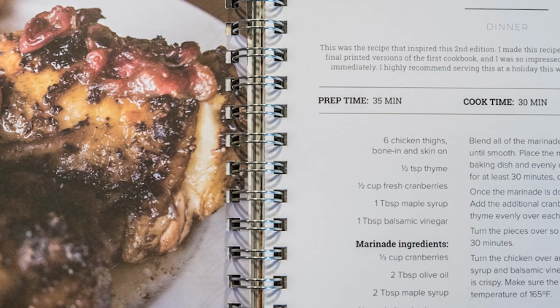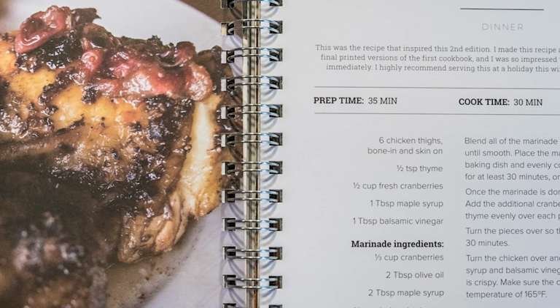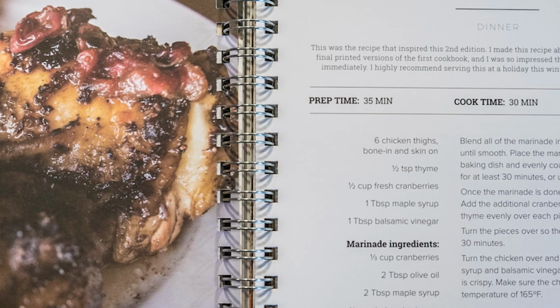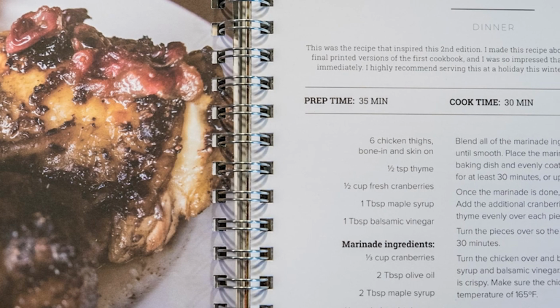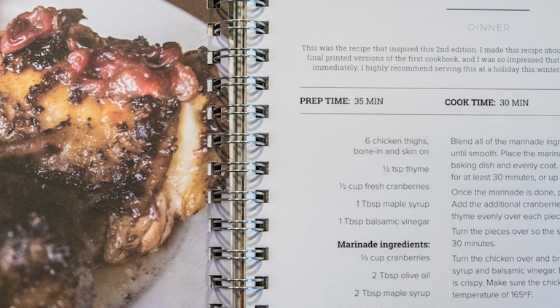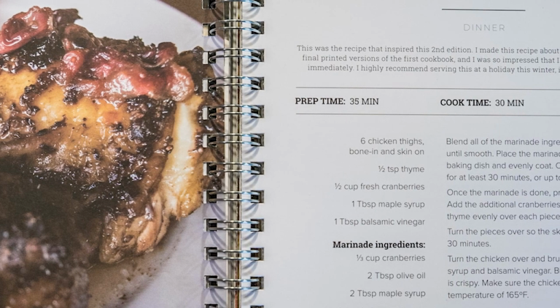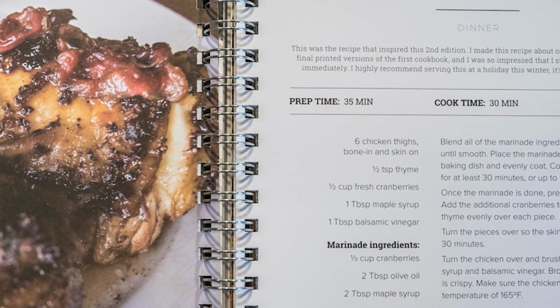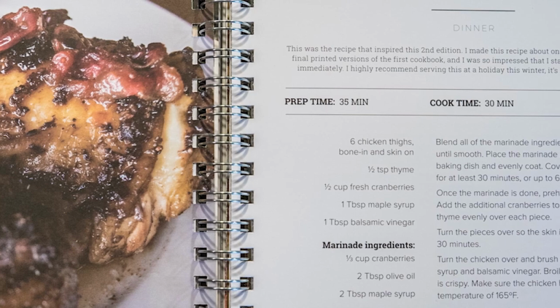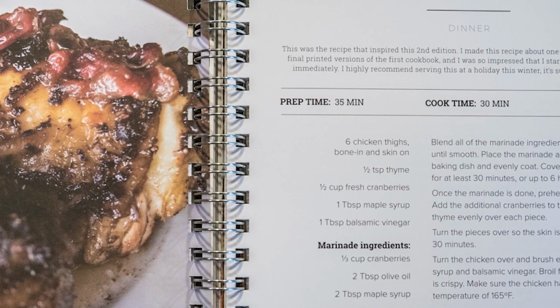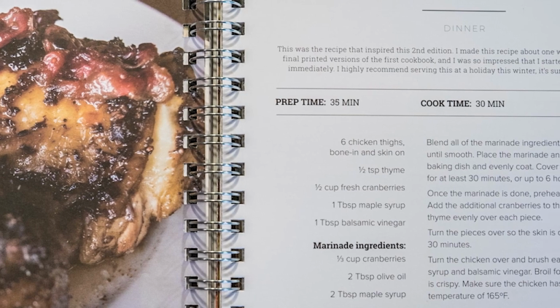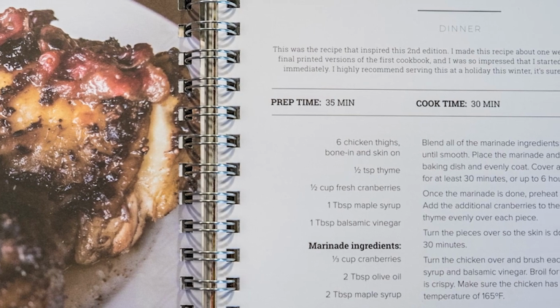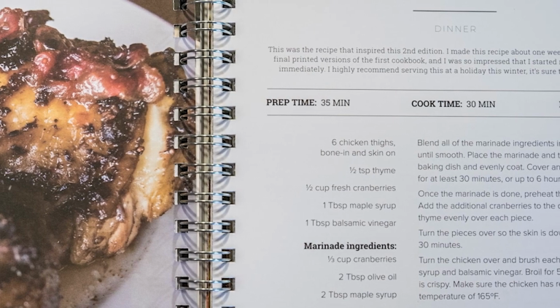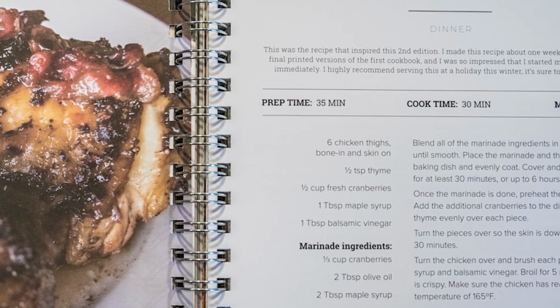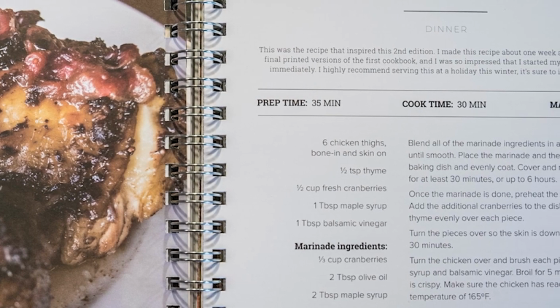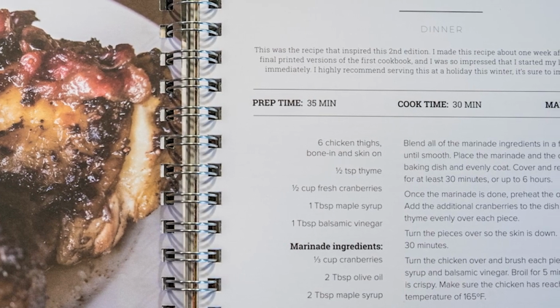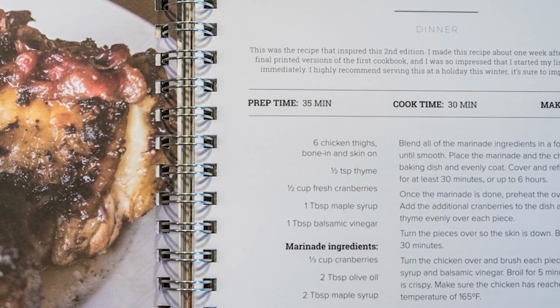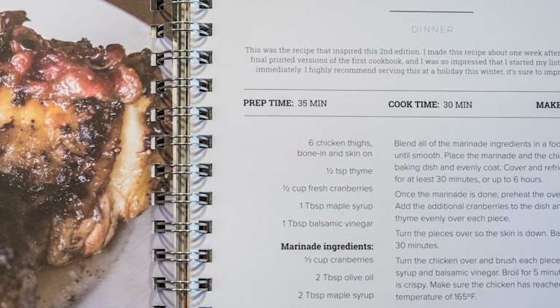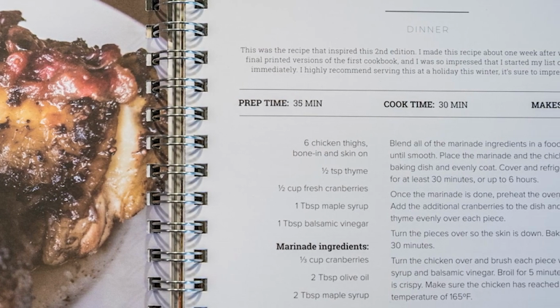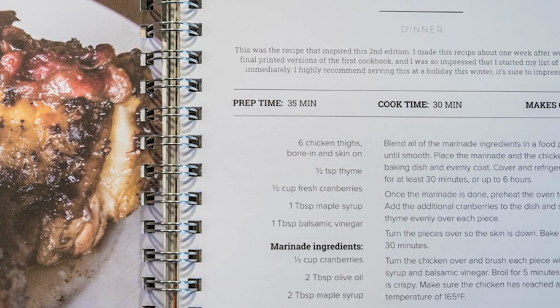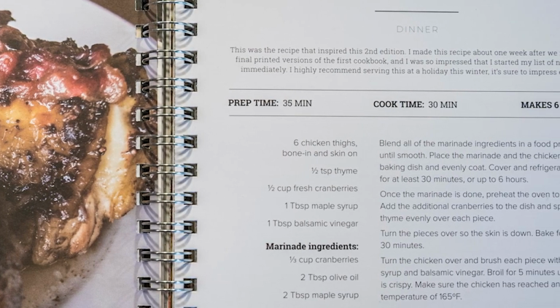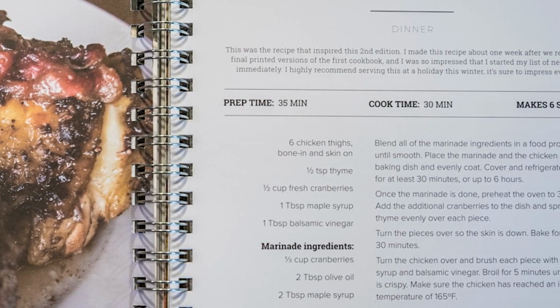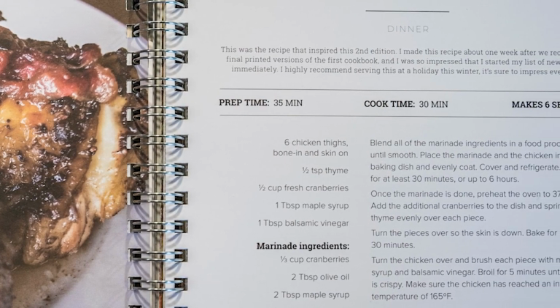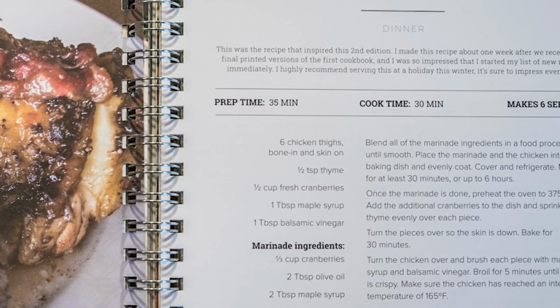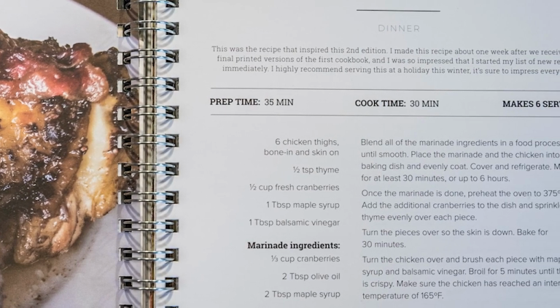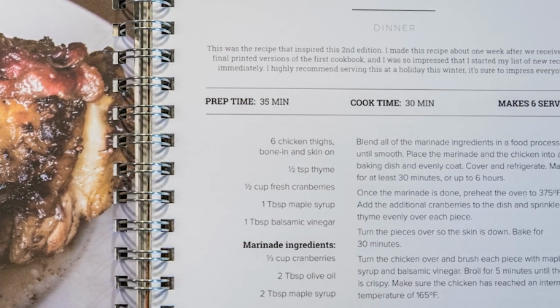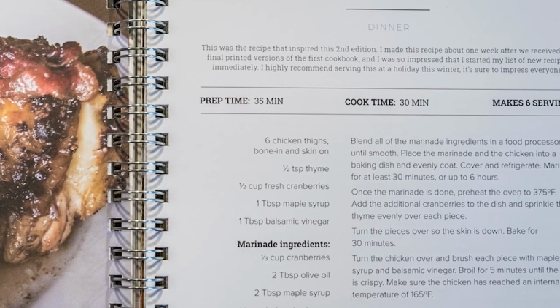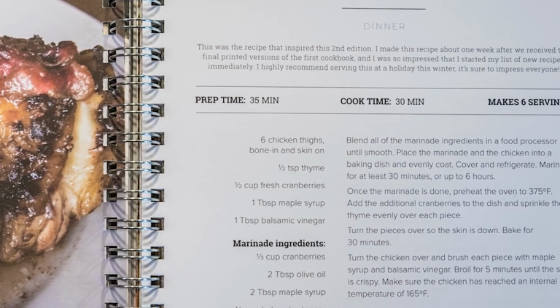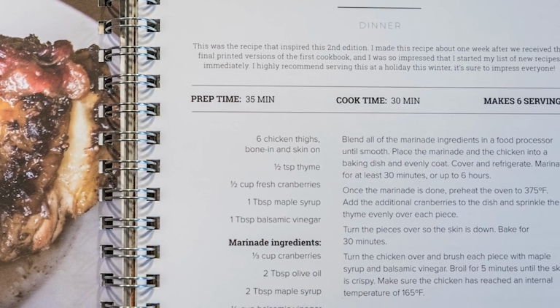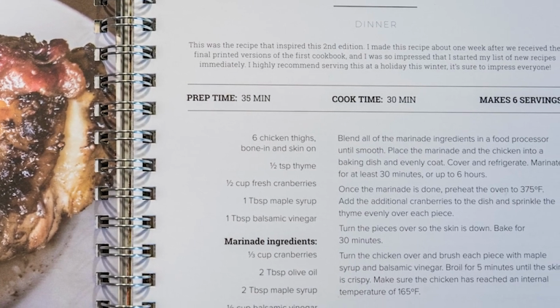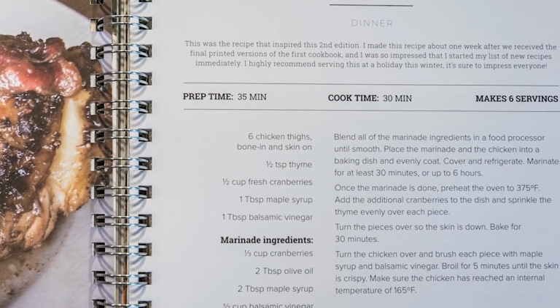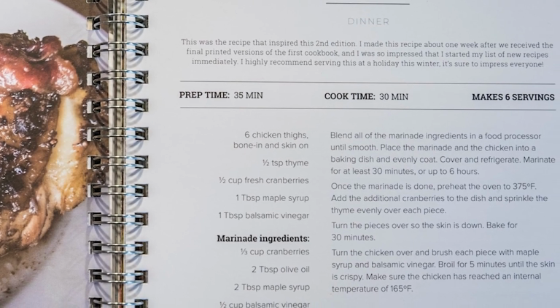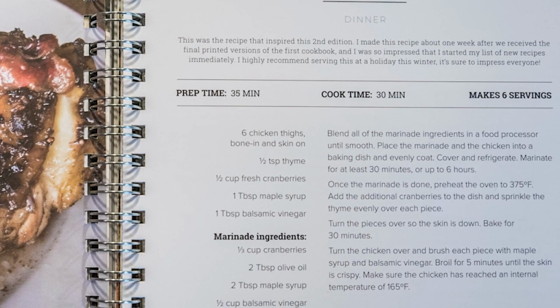Prep time: 35 minutes. Cook time: 30 minutes. Makes six servings.